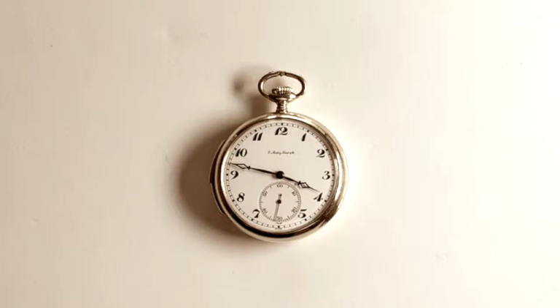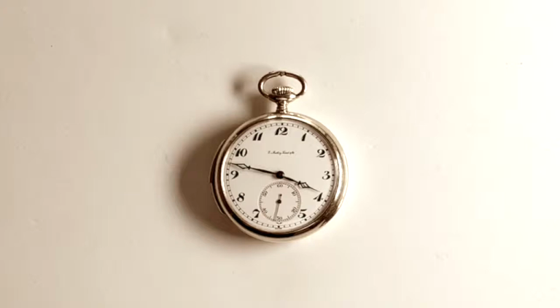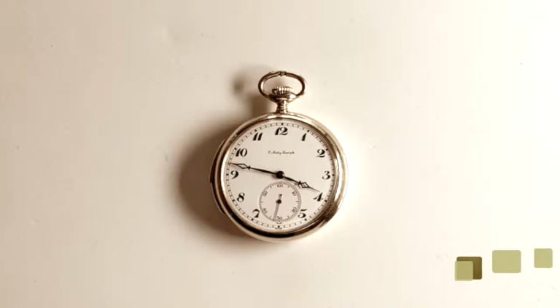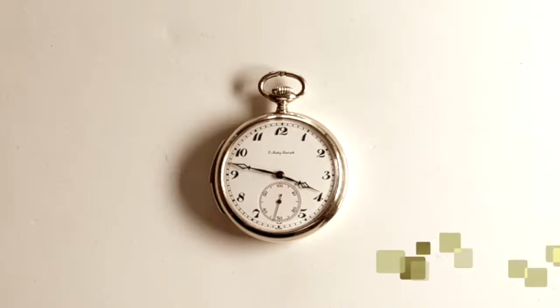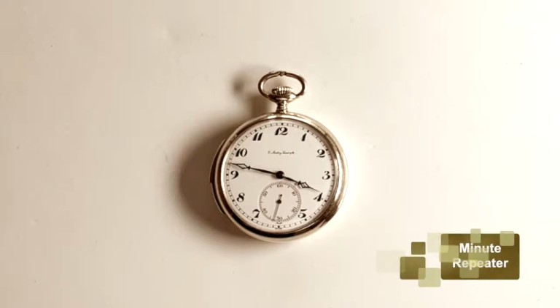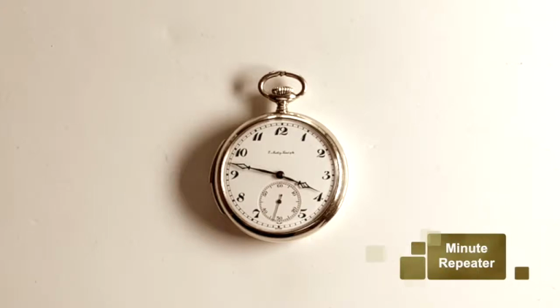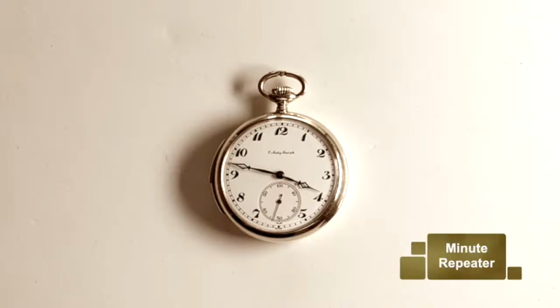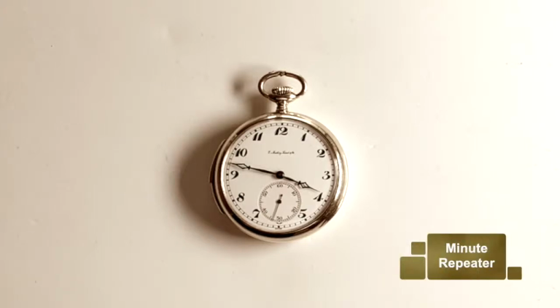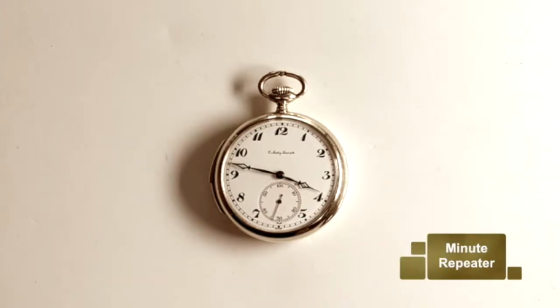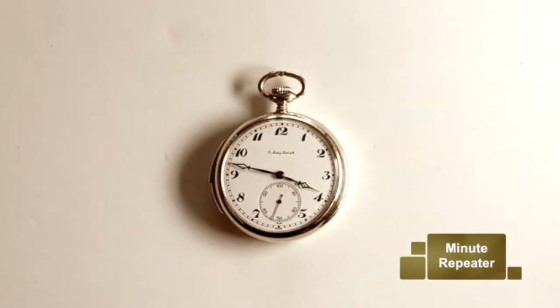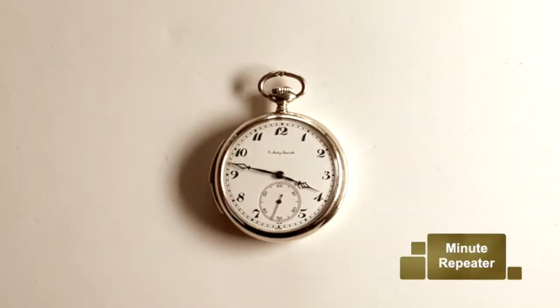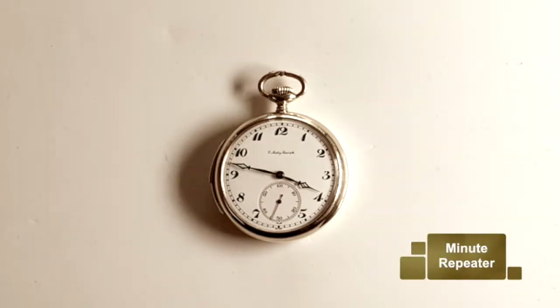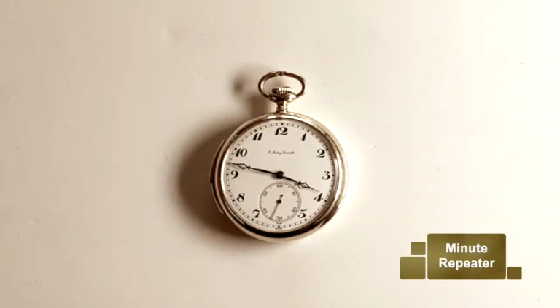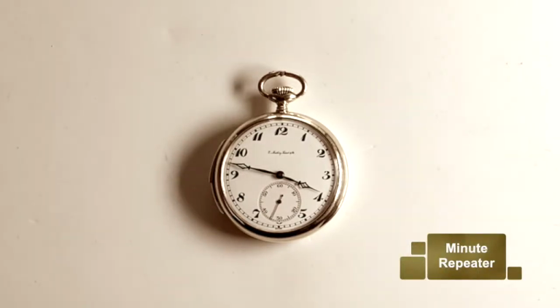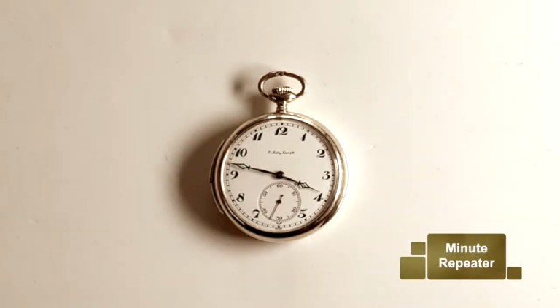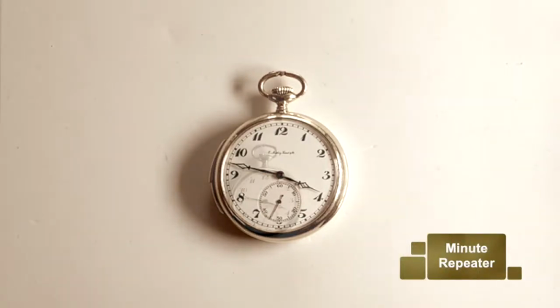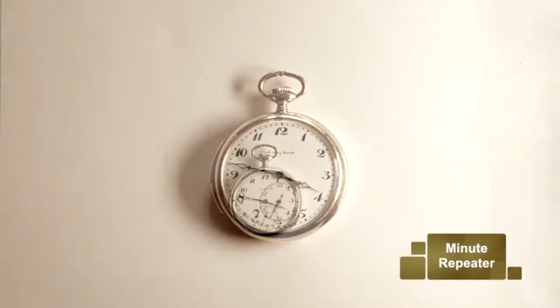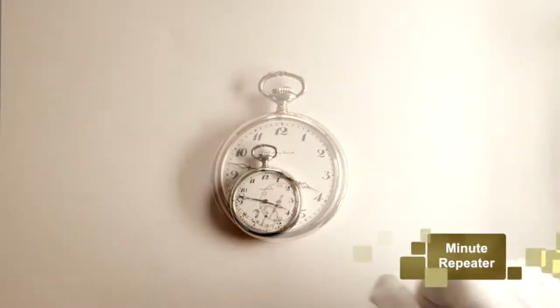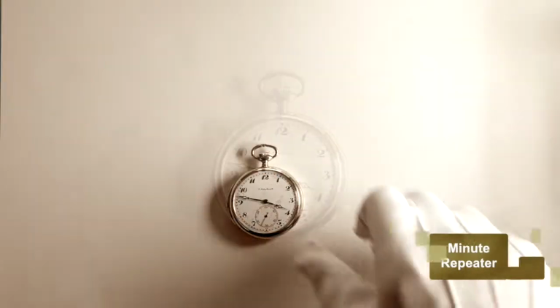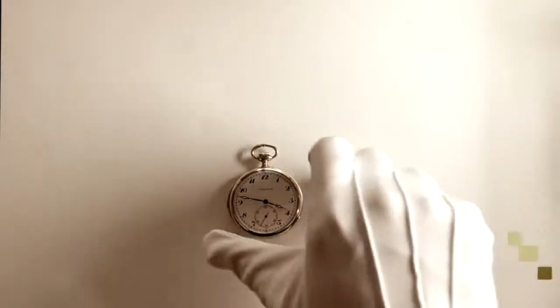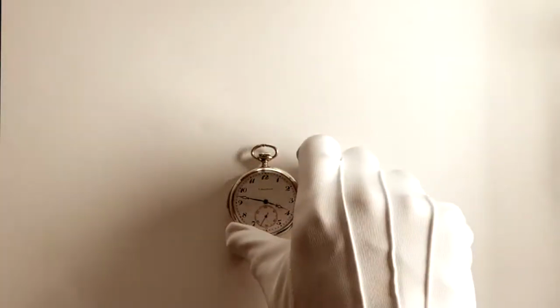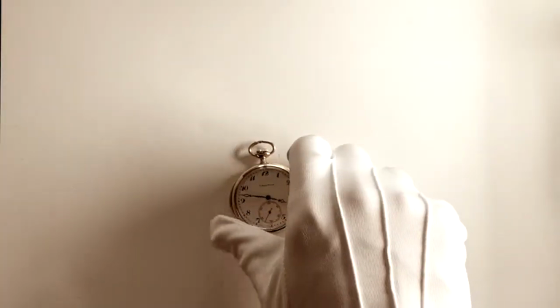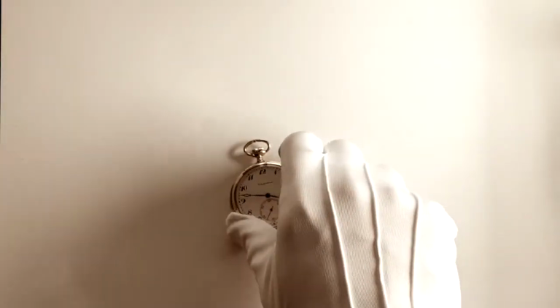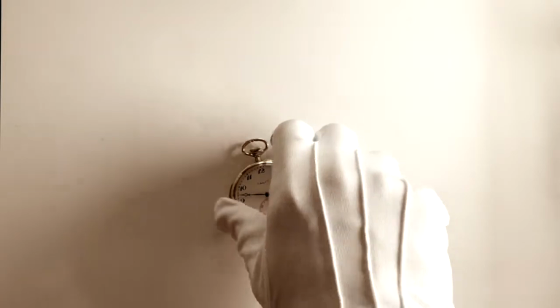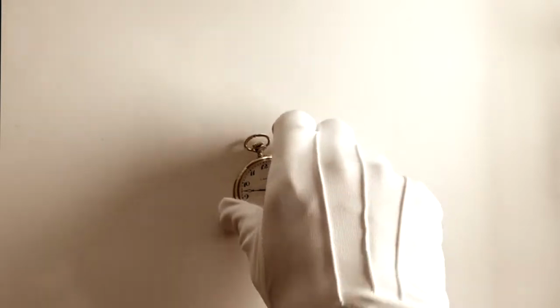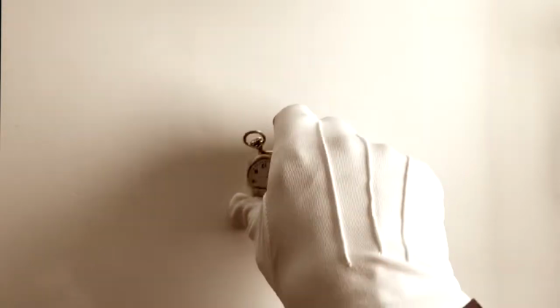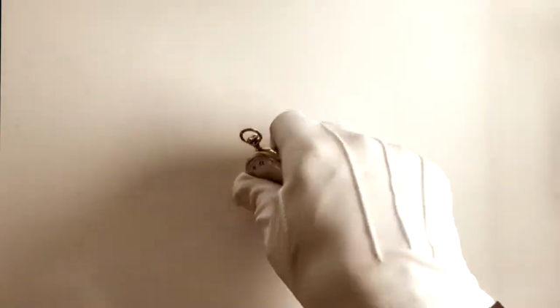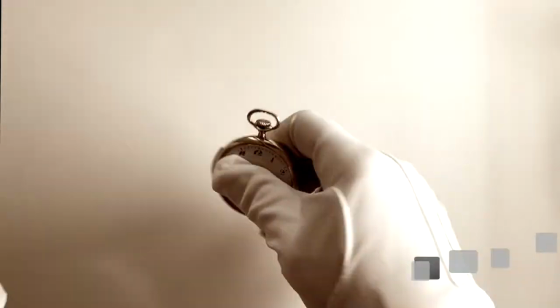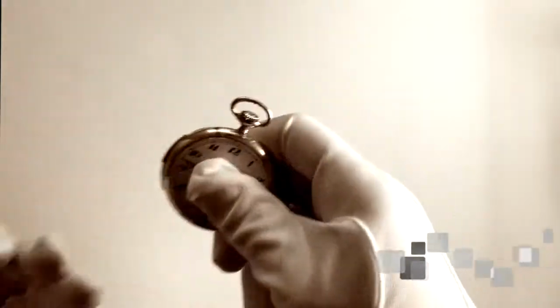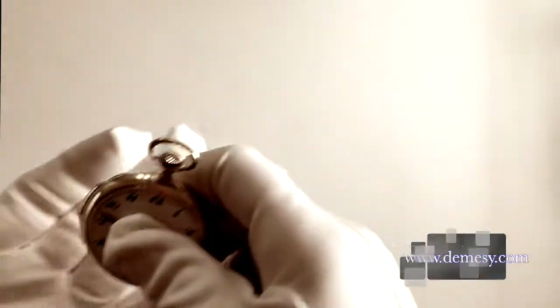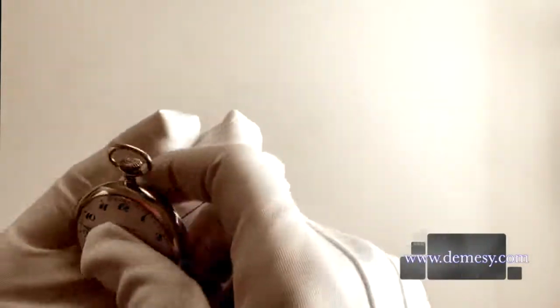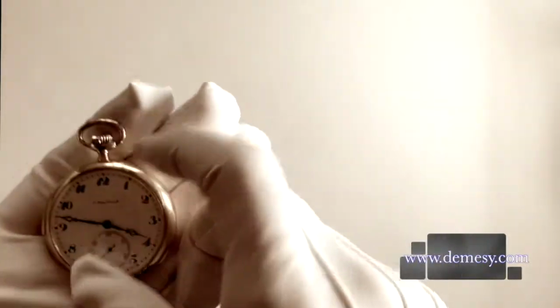Thank you for tuning in to the Macy Fine Watches. Today we'll be explaining the operations of a minute repeater pocket watch.